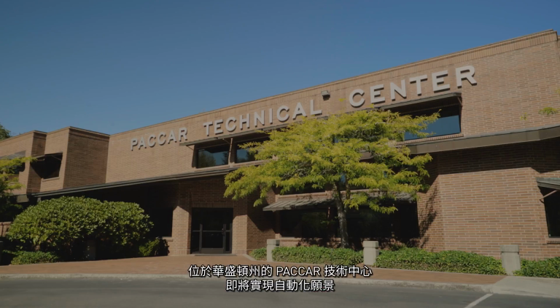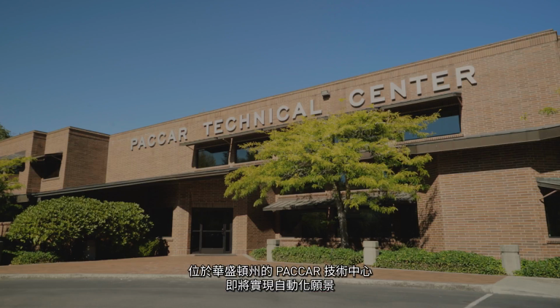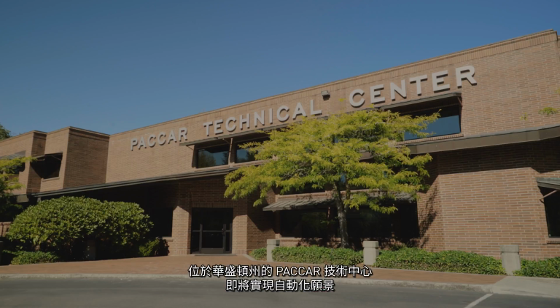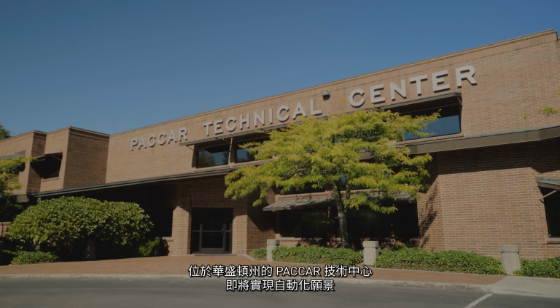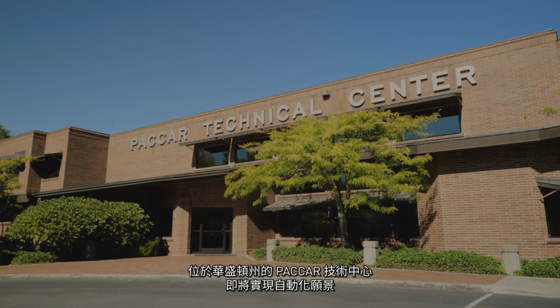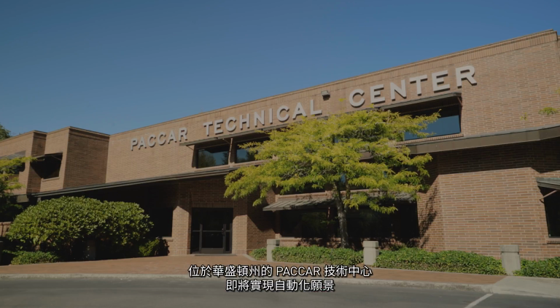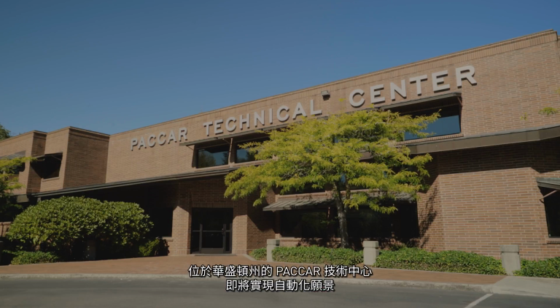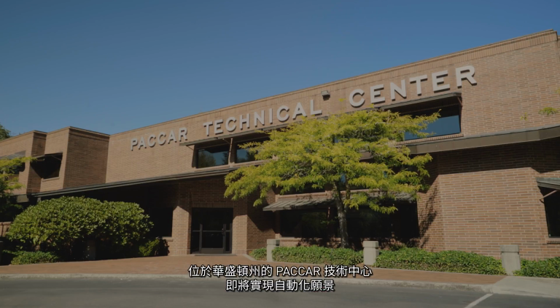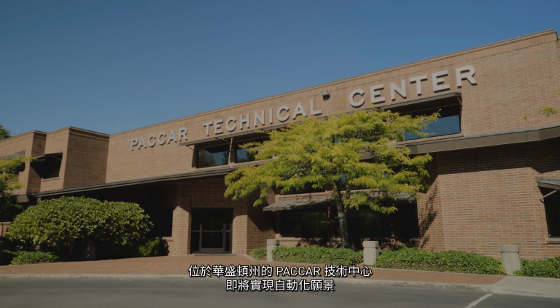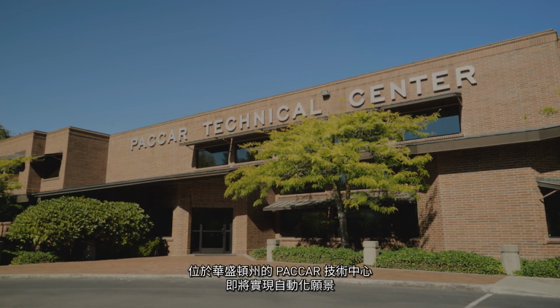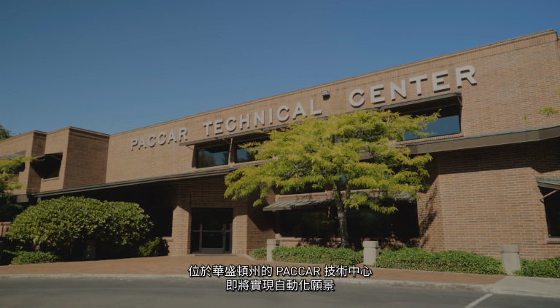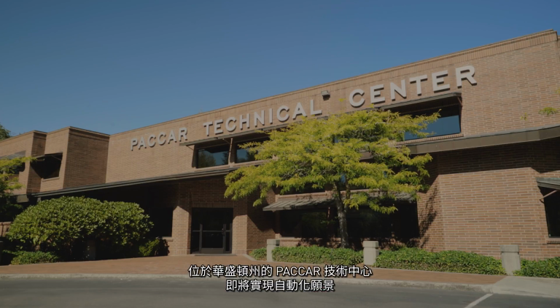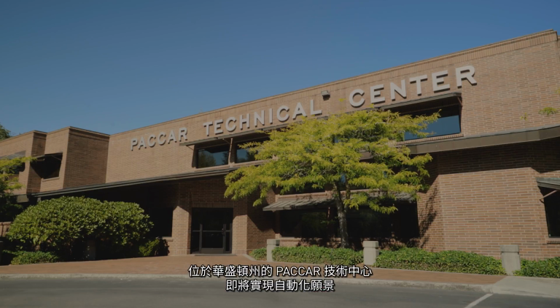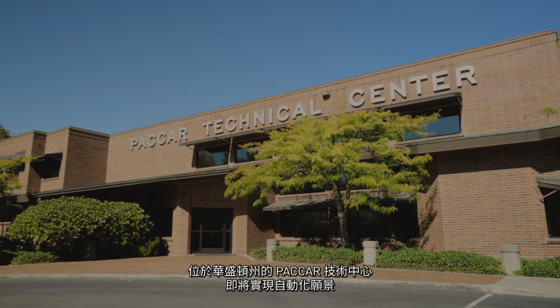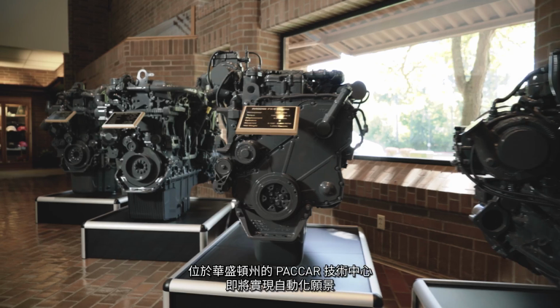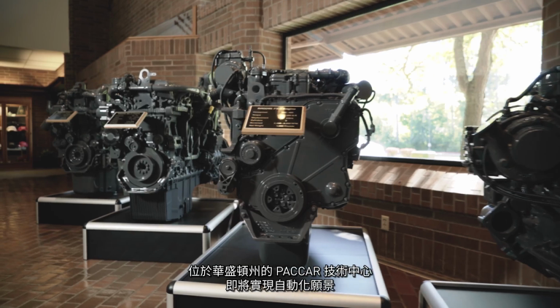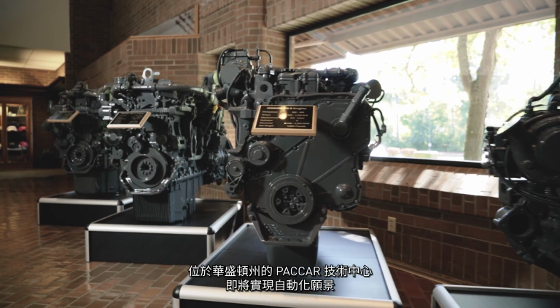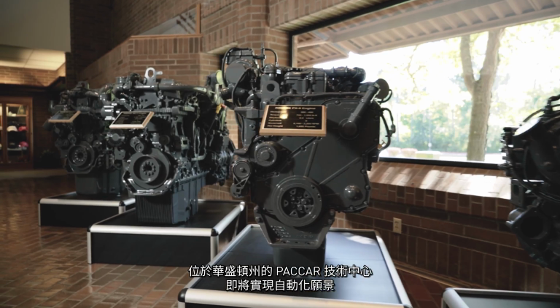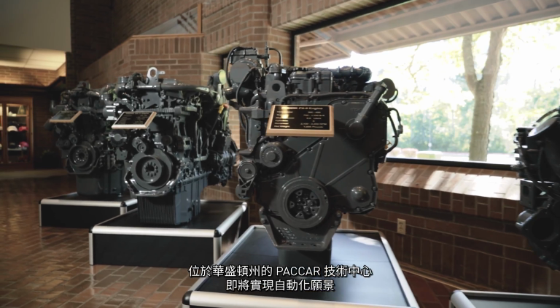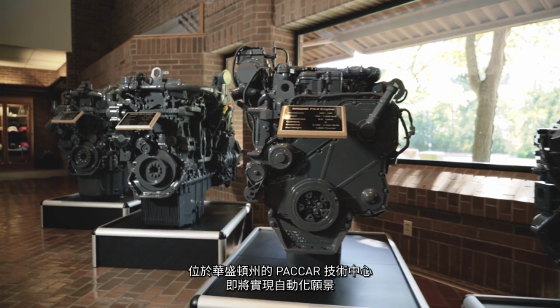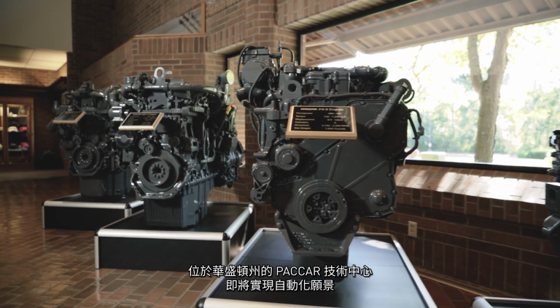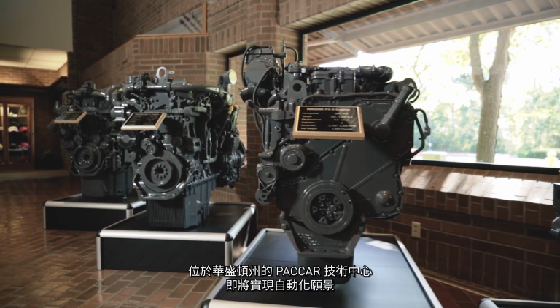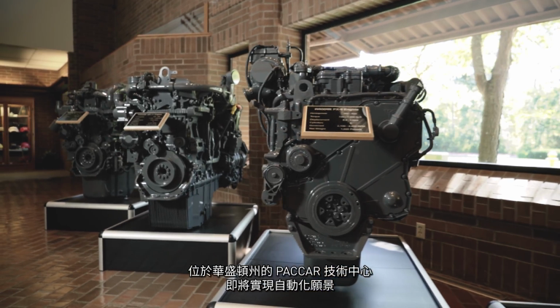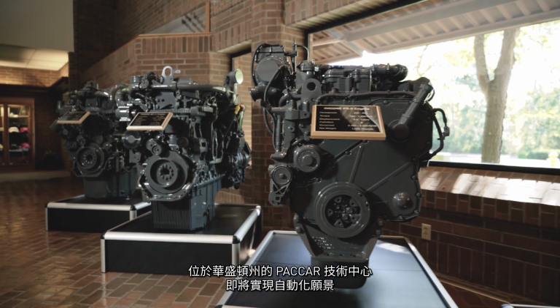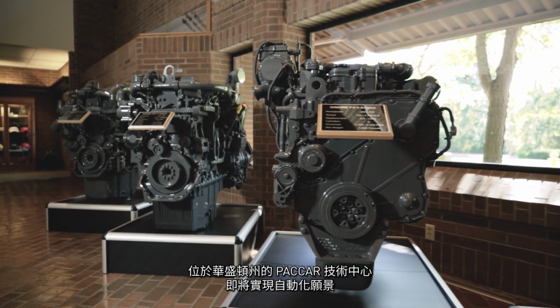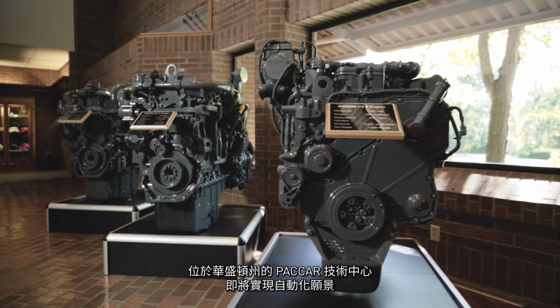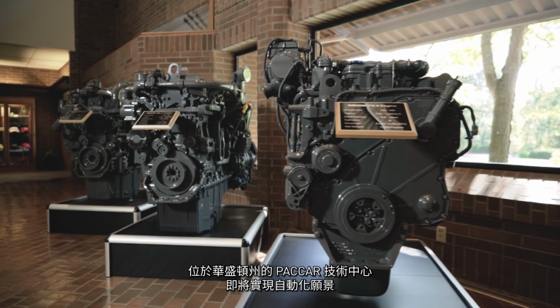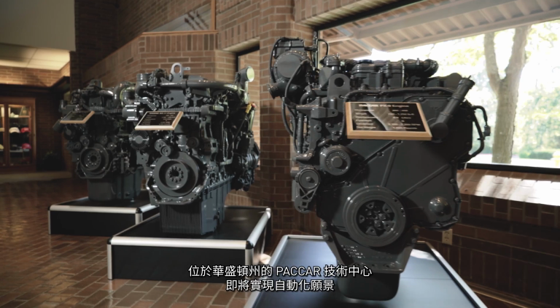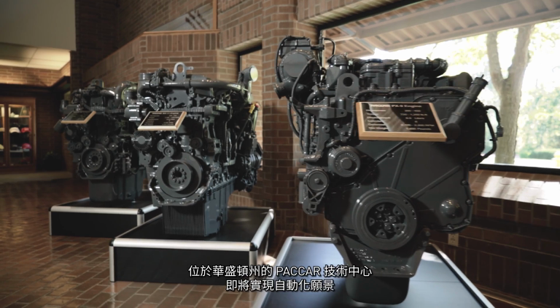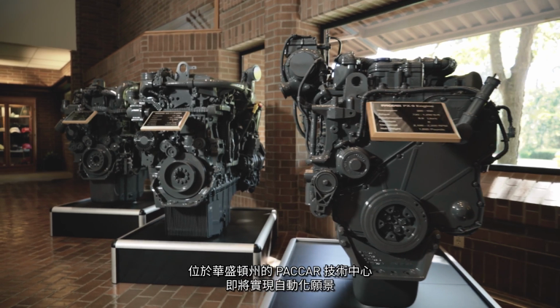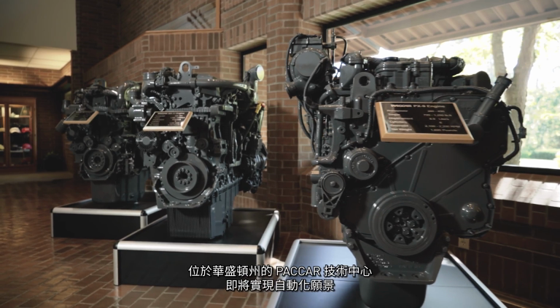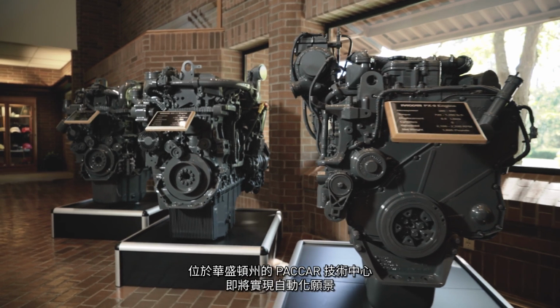At the PACCAR Technical Center in Washington State, the potential of autonomy is becoming a reality.